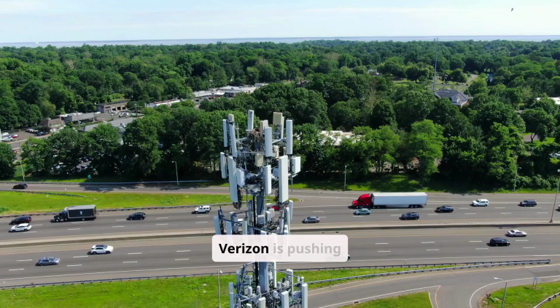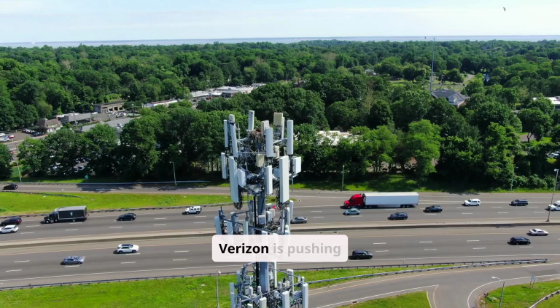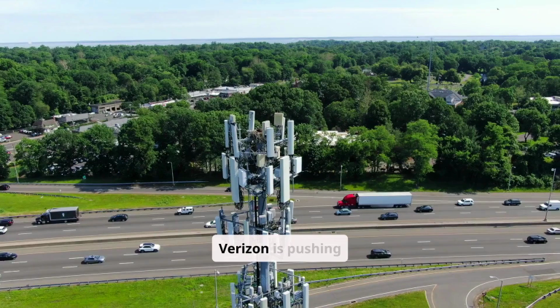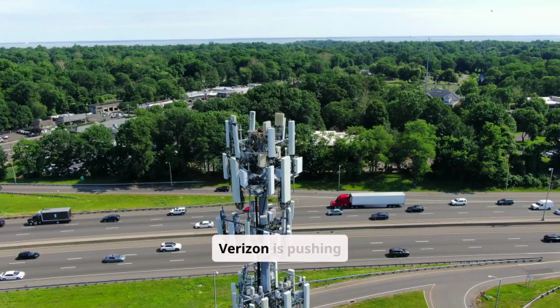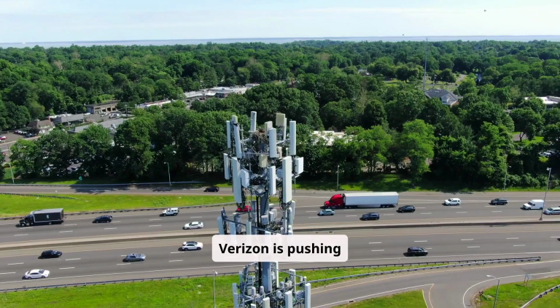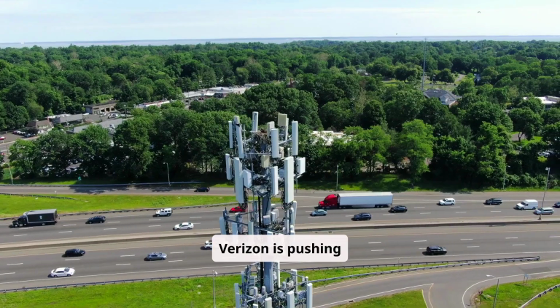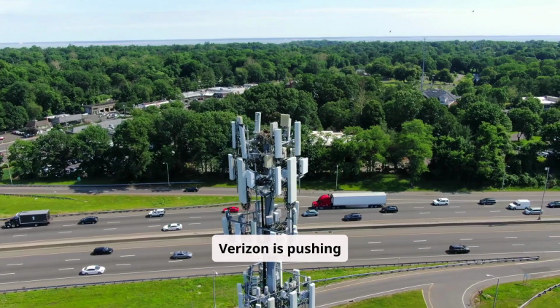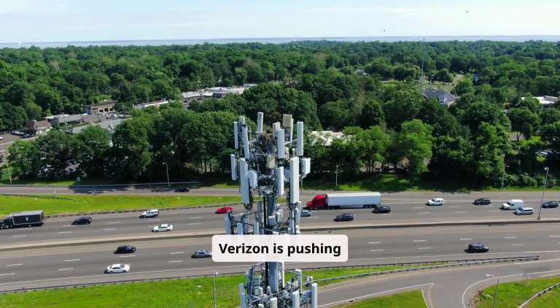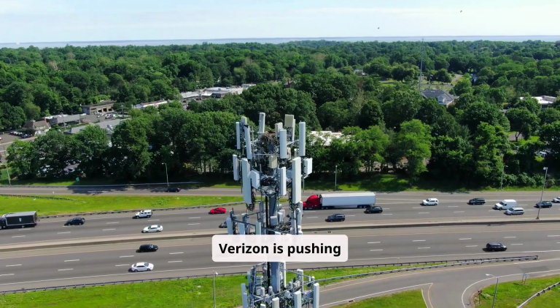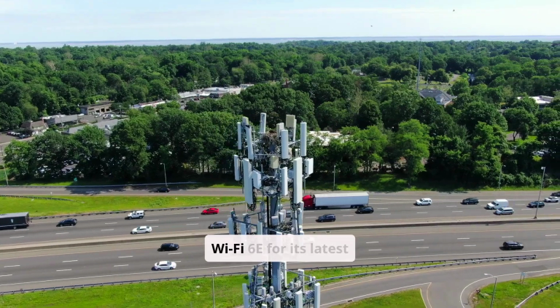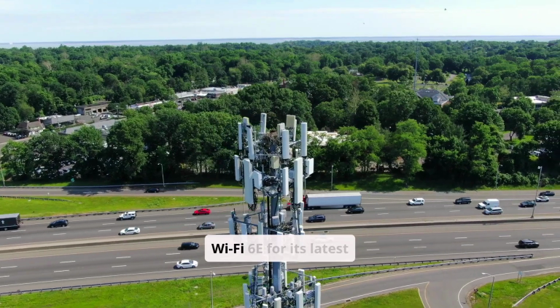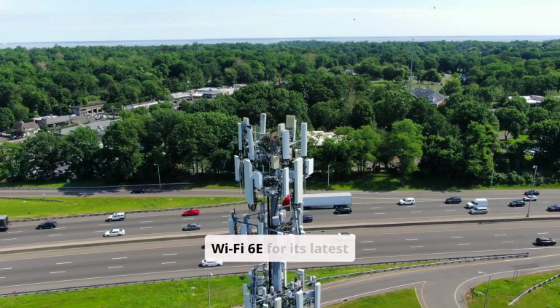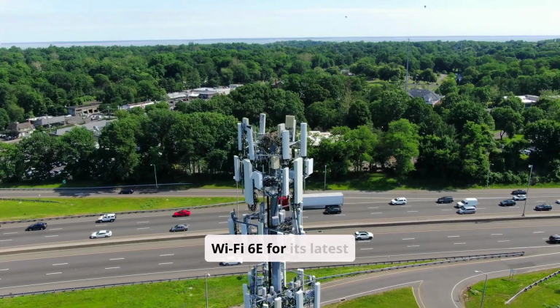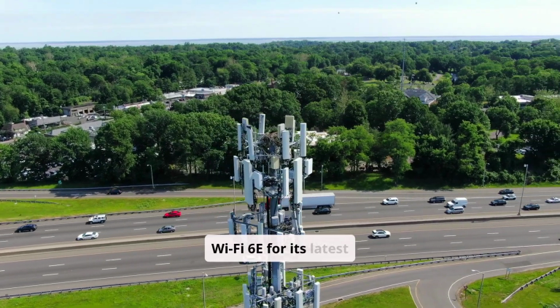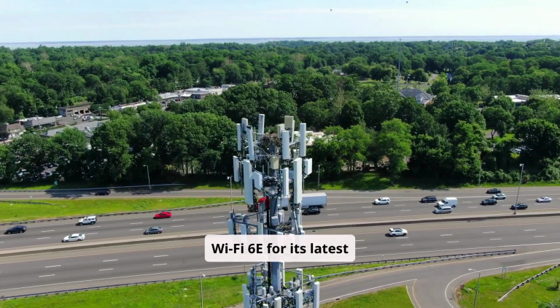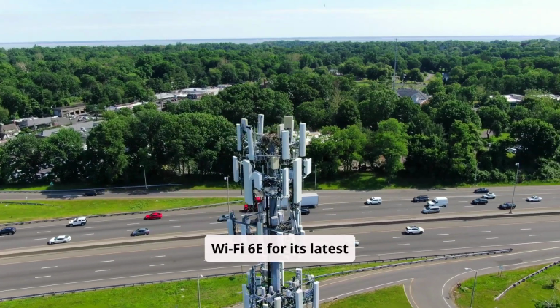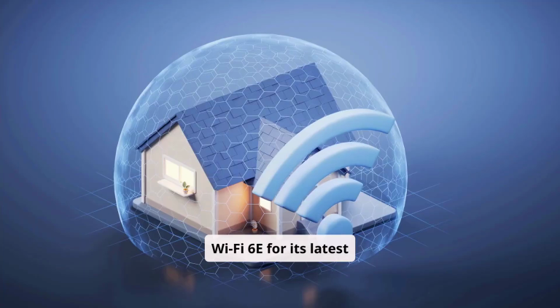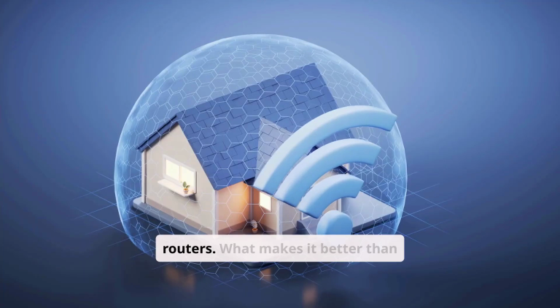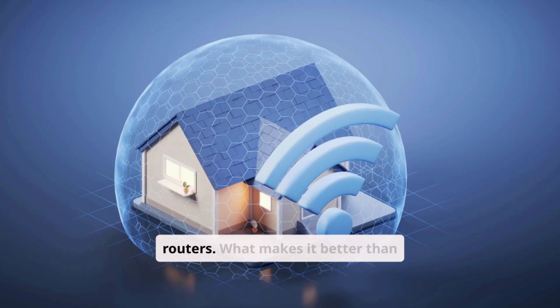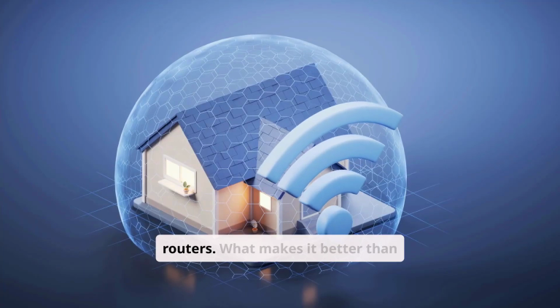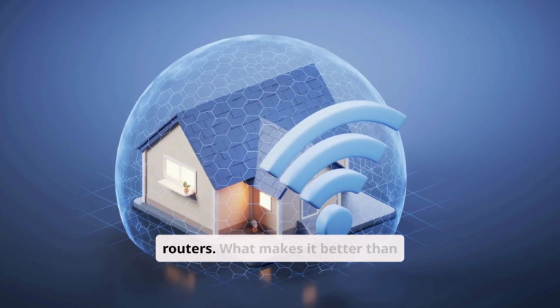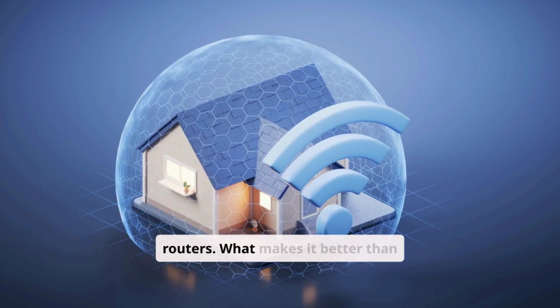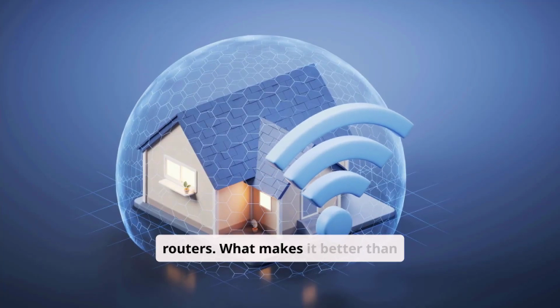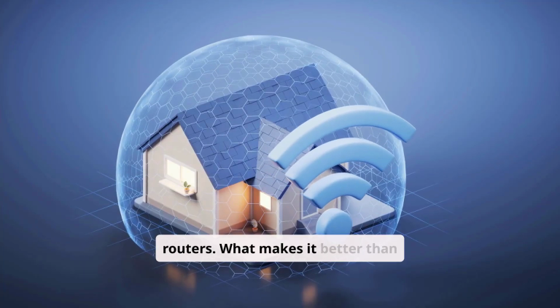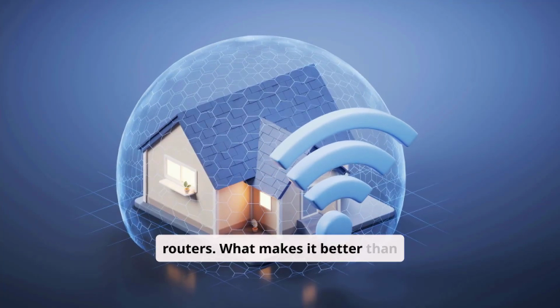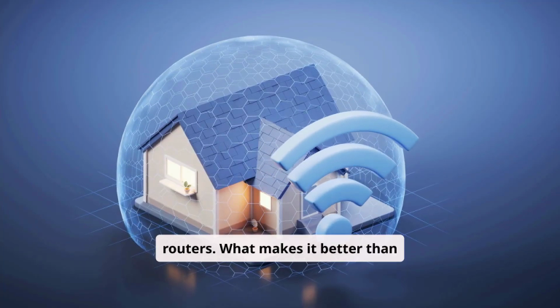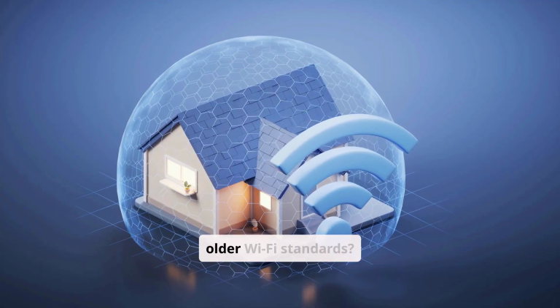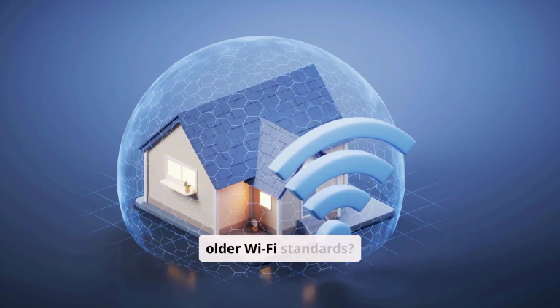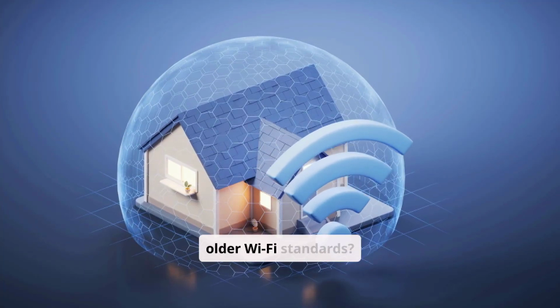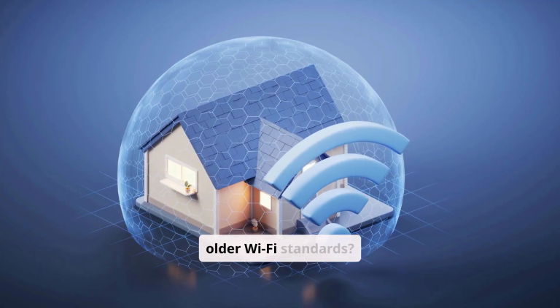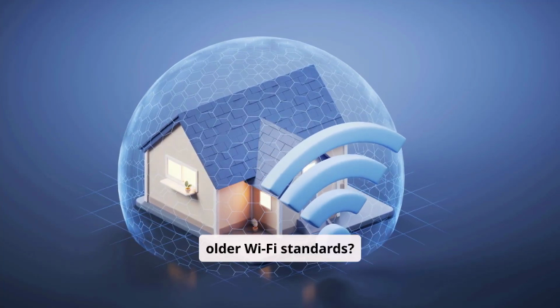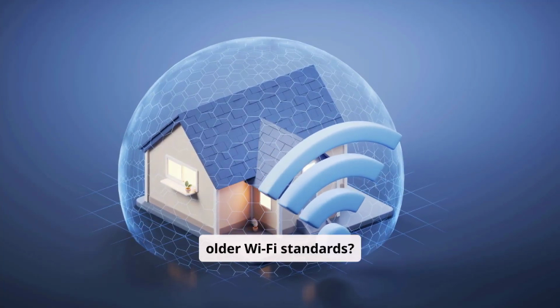Verizon is pushing Wi-Fi 6E for its latest routers. What makes it better than older Wi-Fi standards?